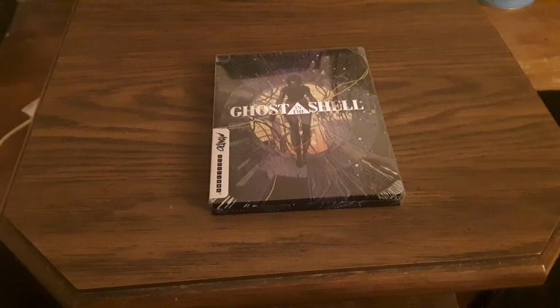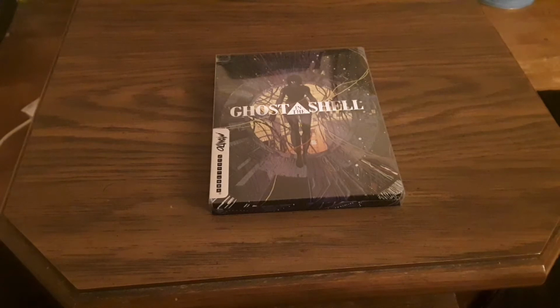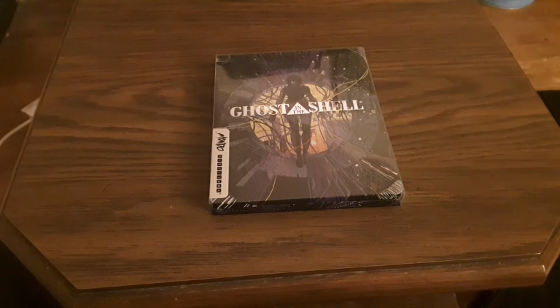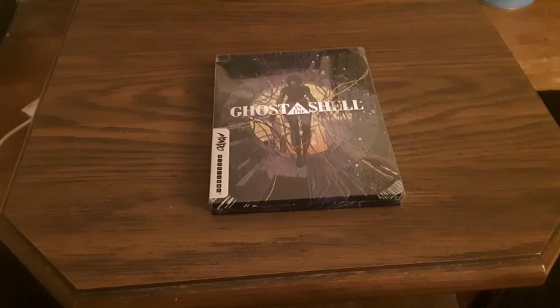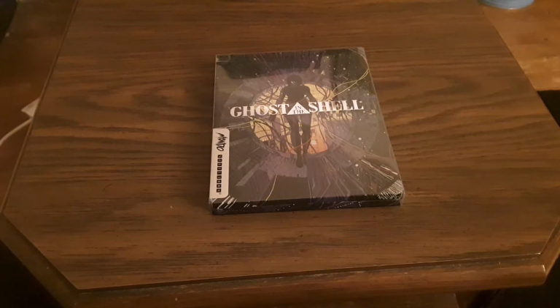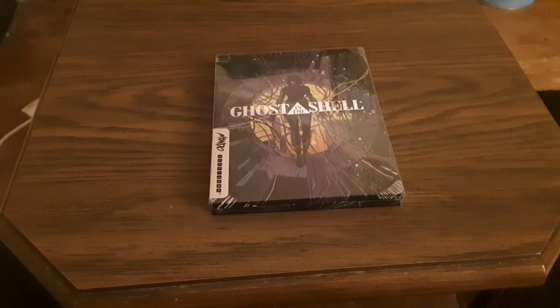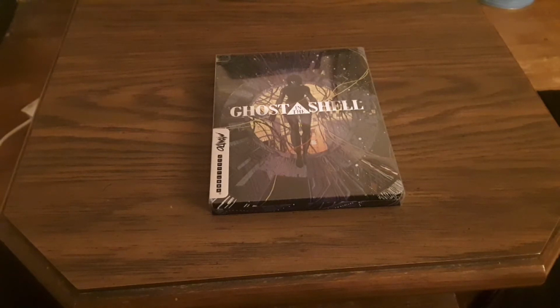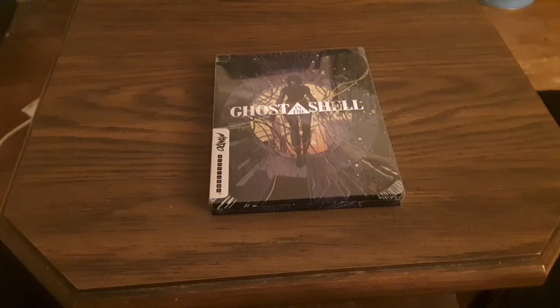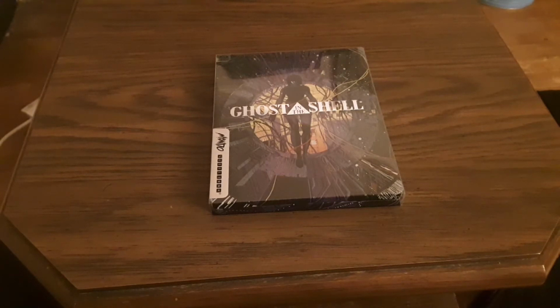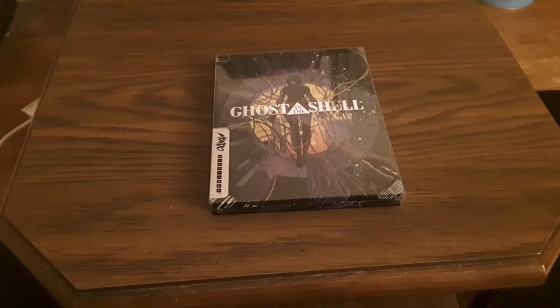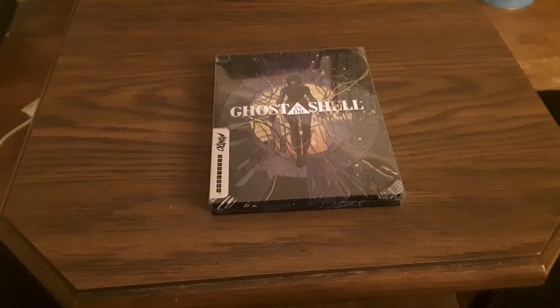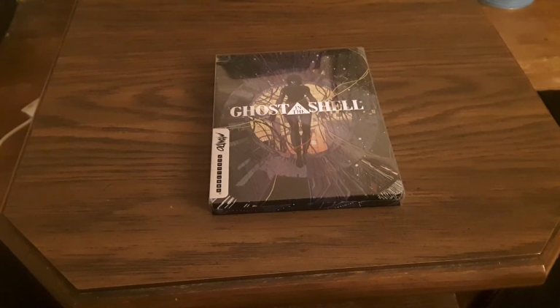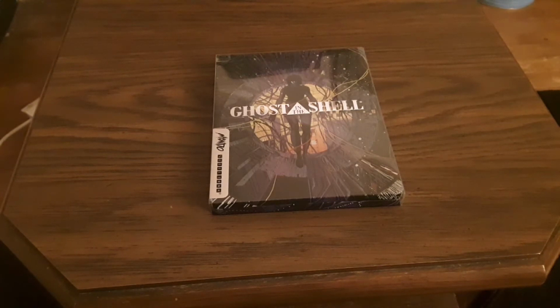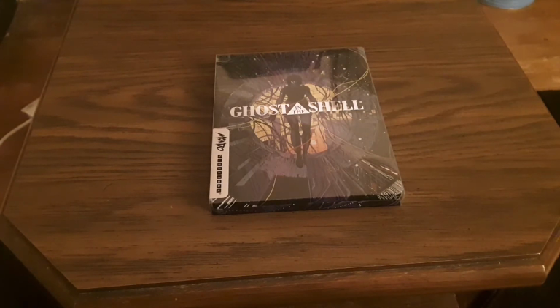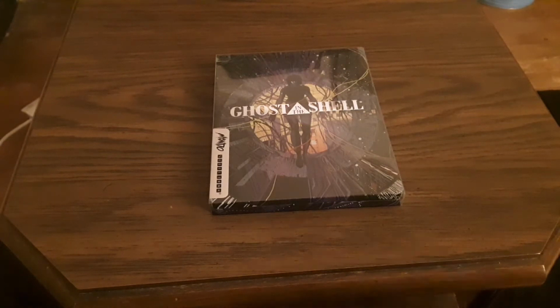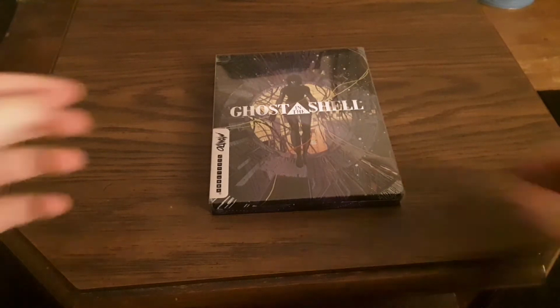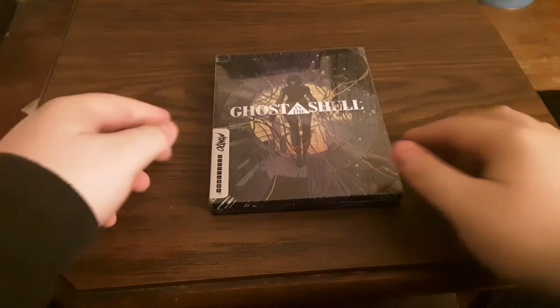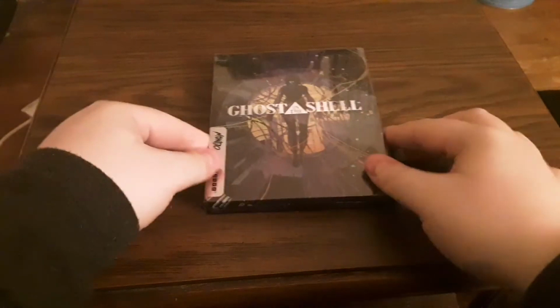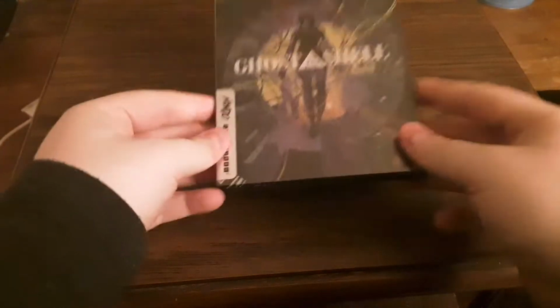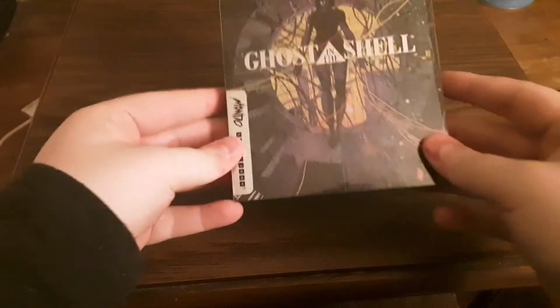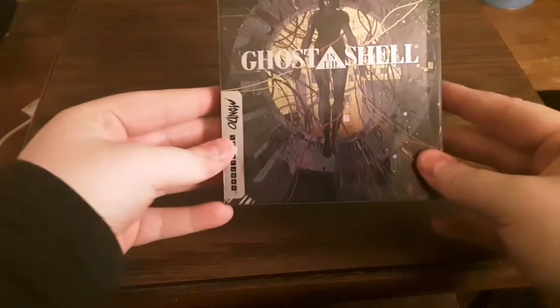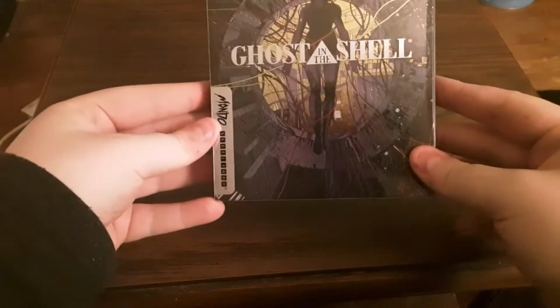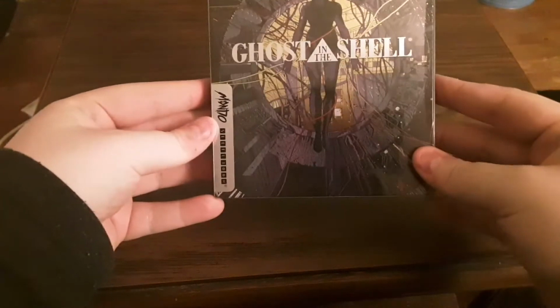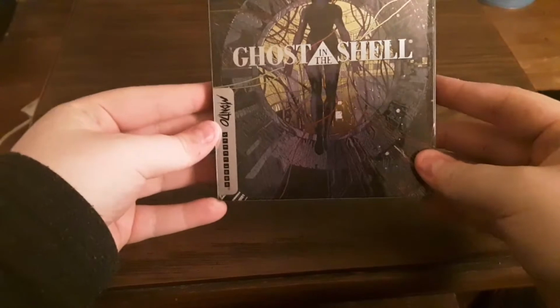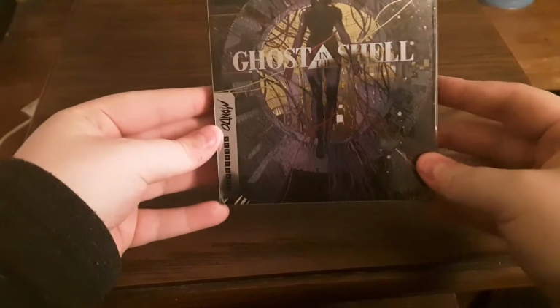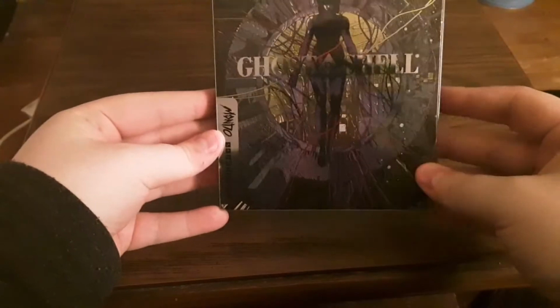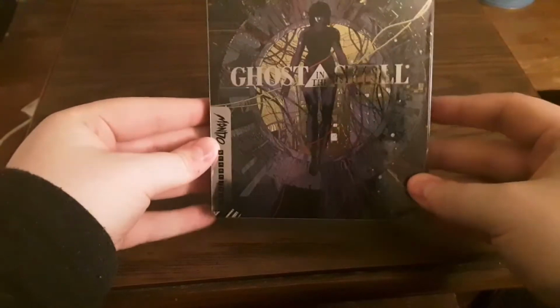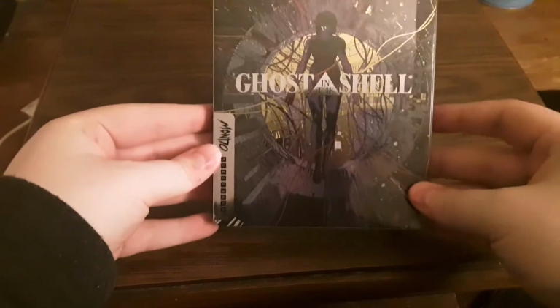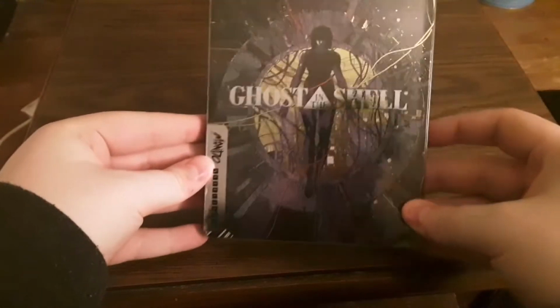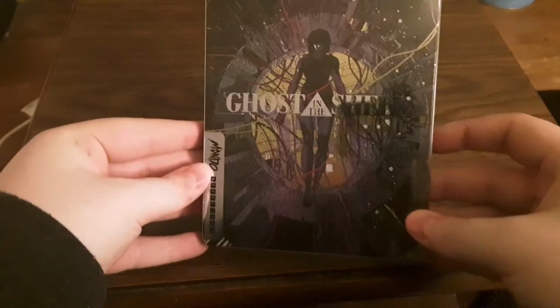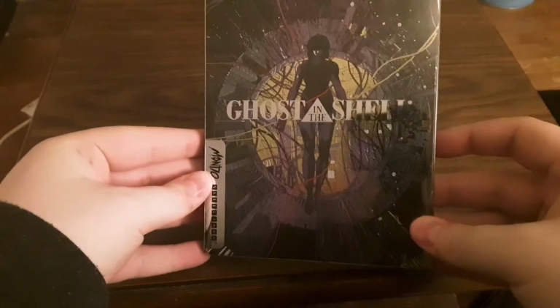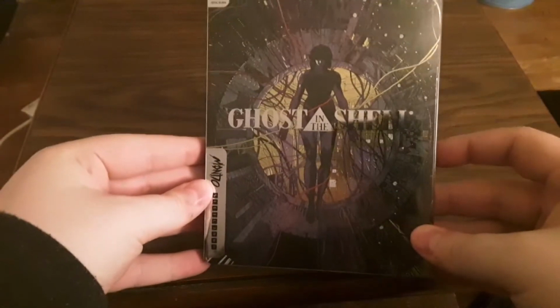Welcome everybody to Soul Wonderland. I am your host Soul and today we'll be taking a look at Ghost in the Shell Mondo Steelbook on blu-ray.